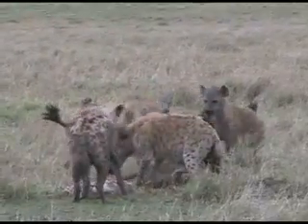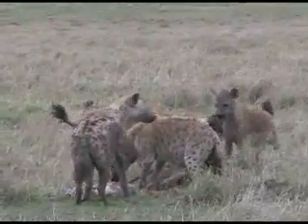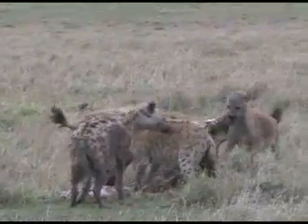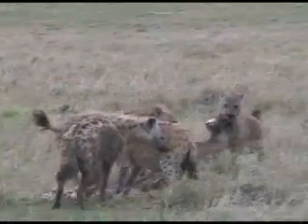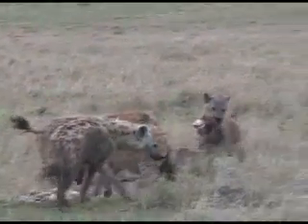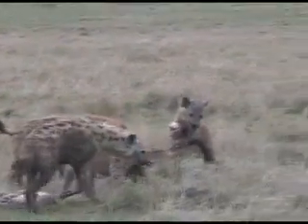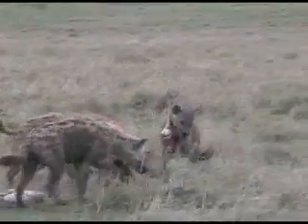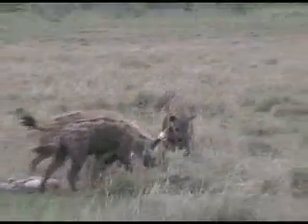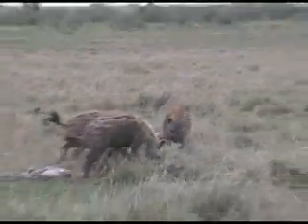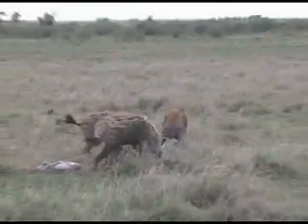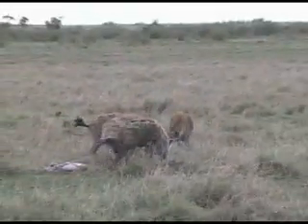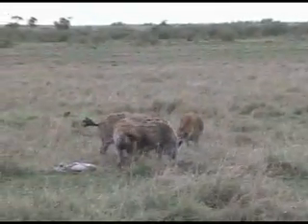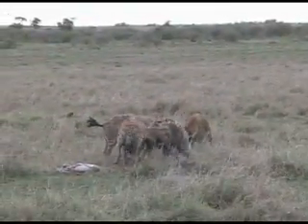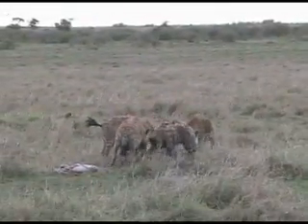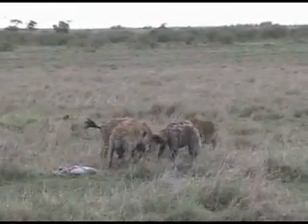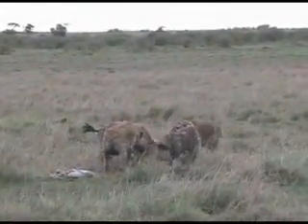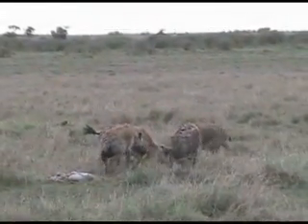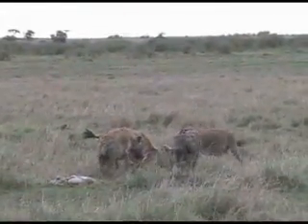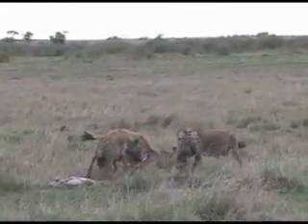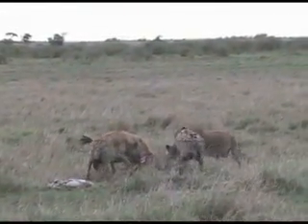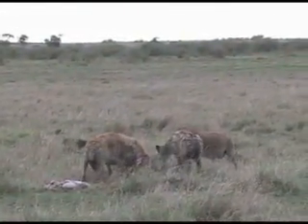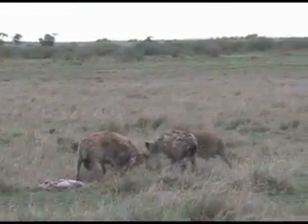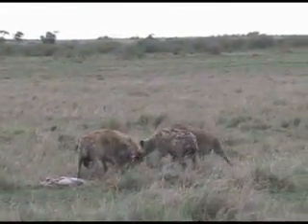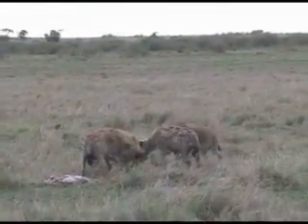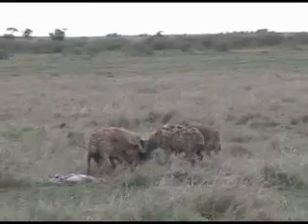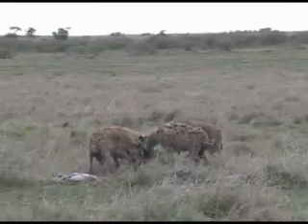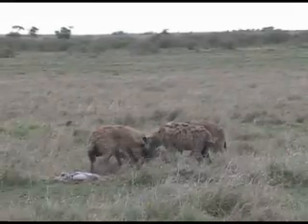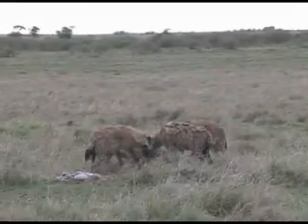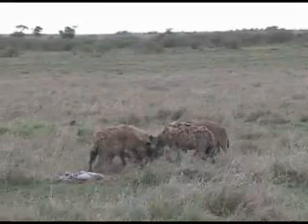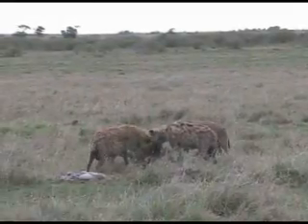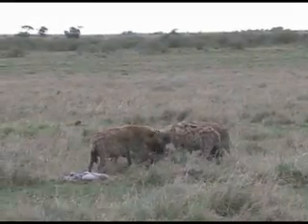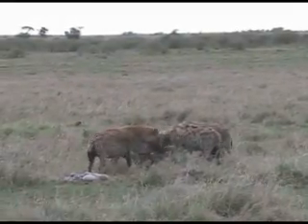You can try this at home. The next time you're eating chicken, try eating the whole chicken, bones and all, and check out the results.